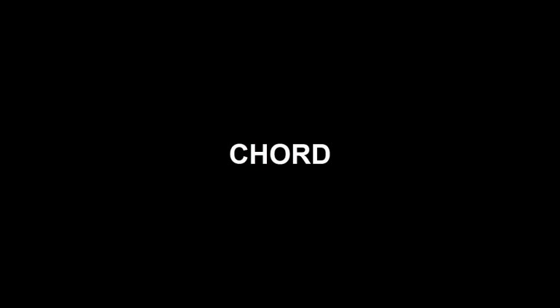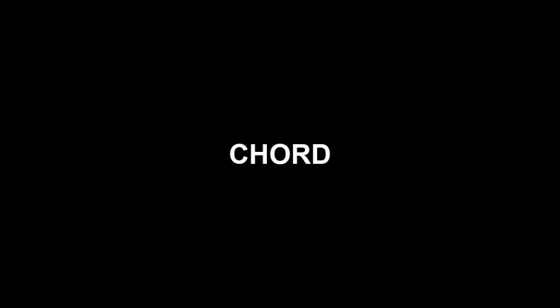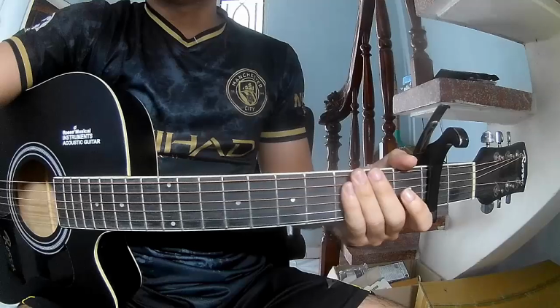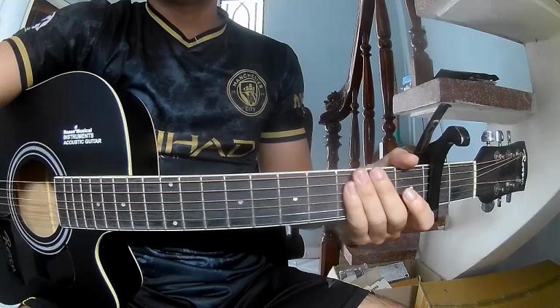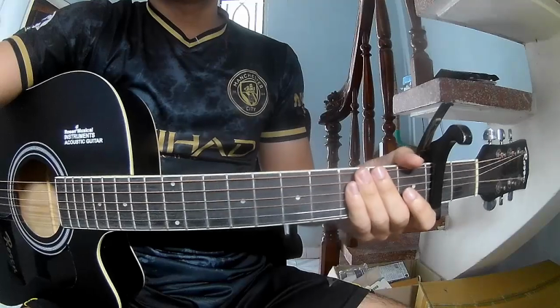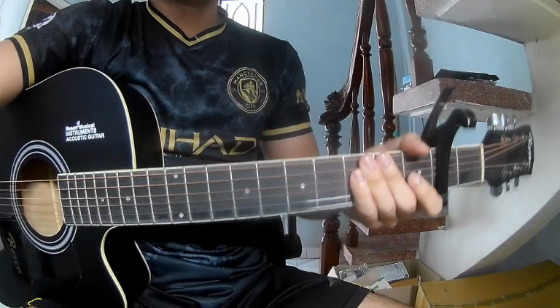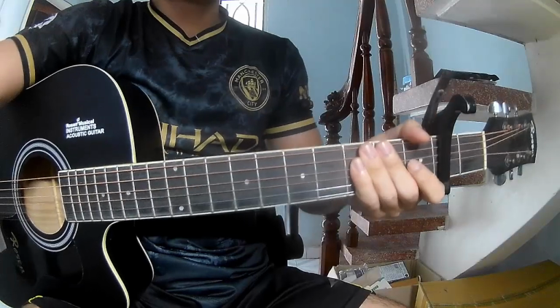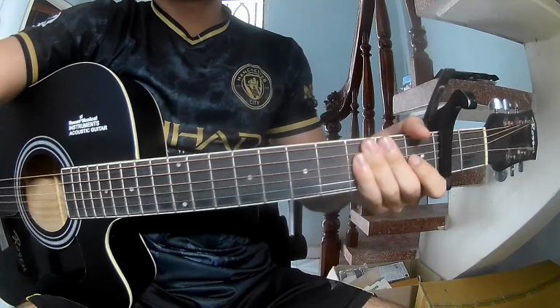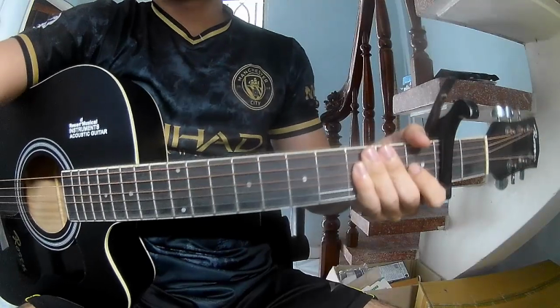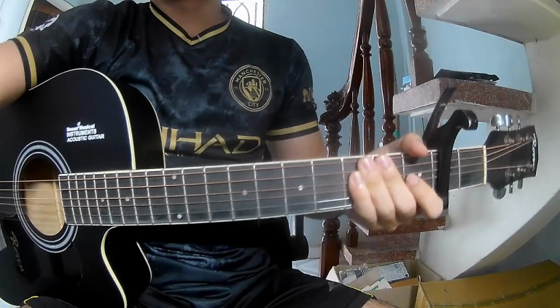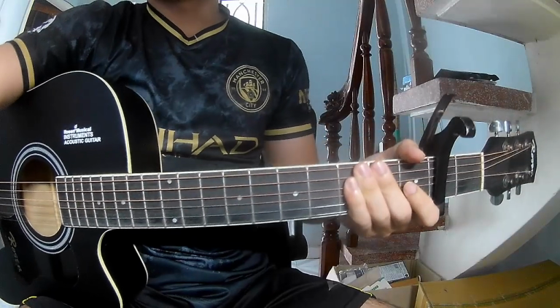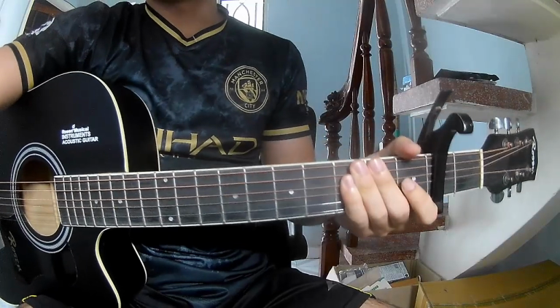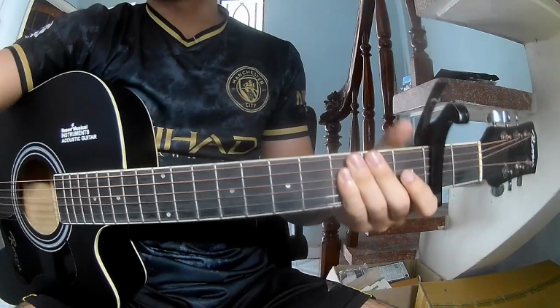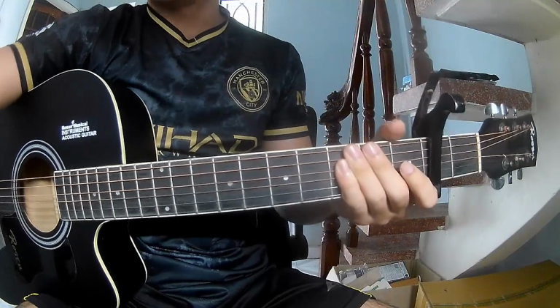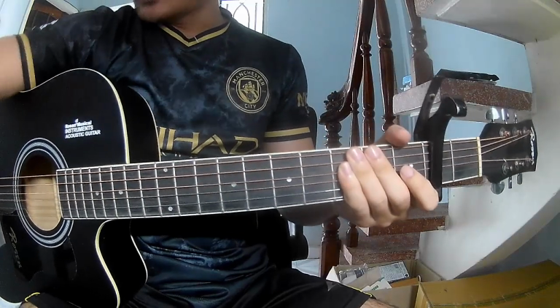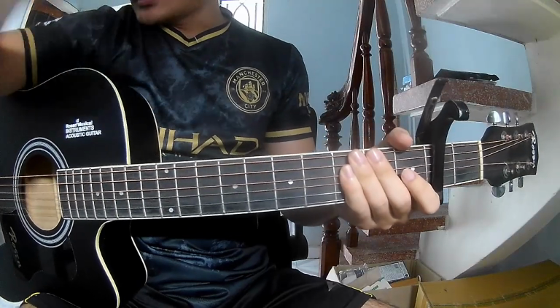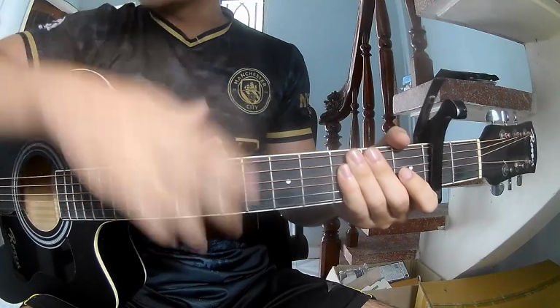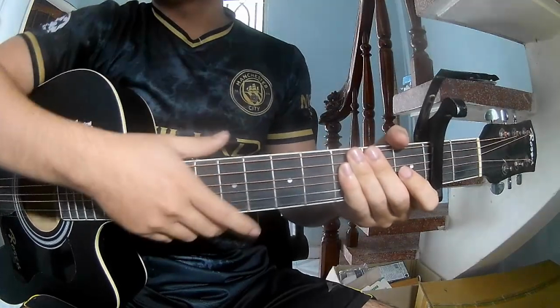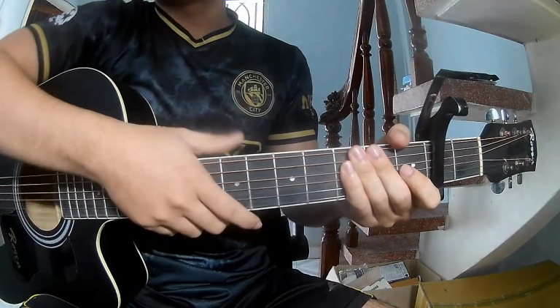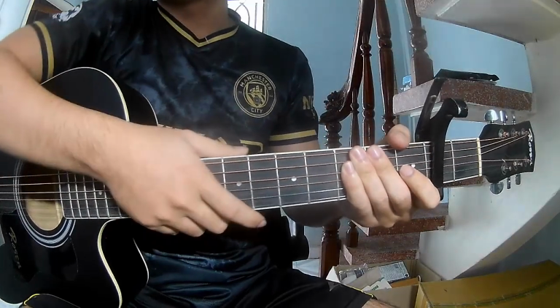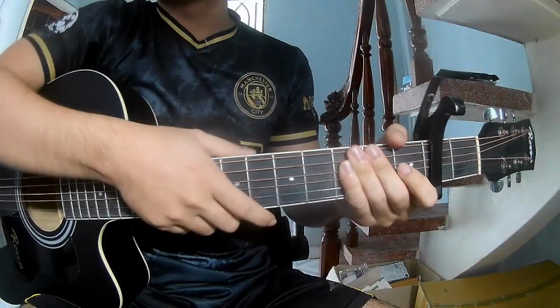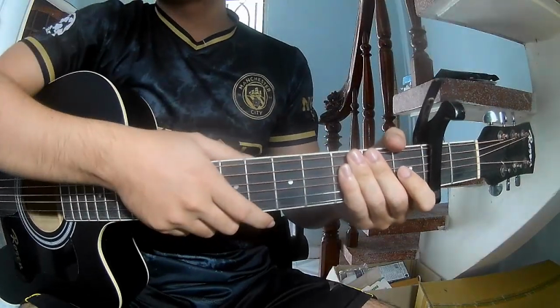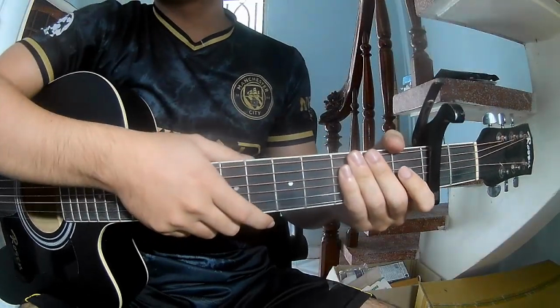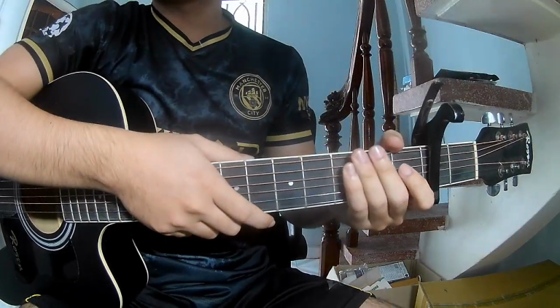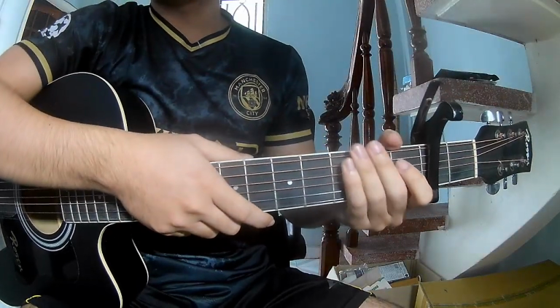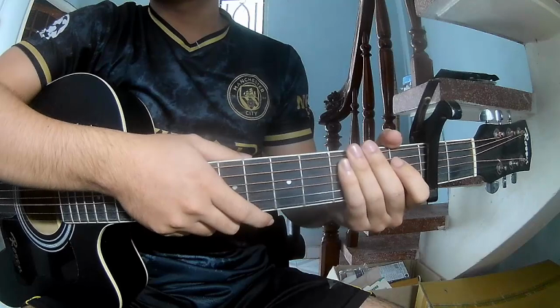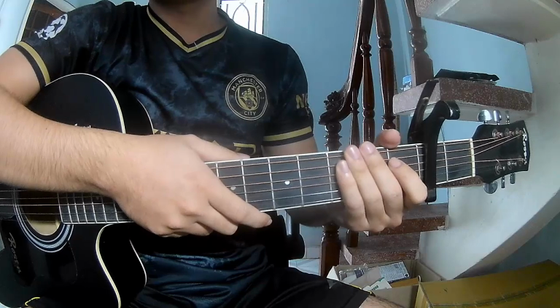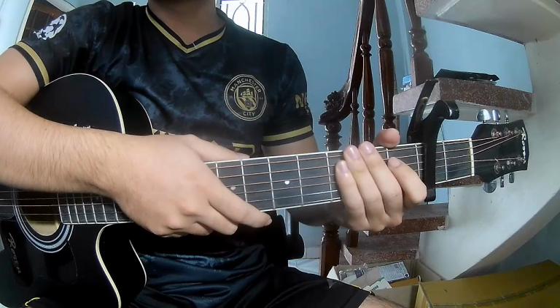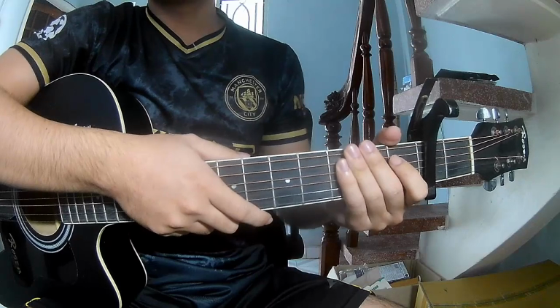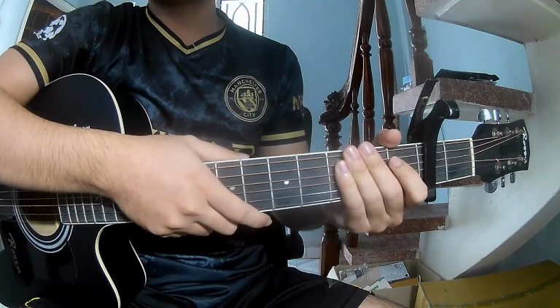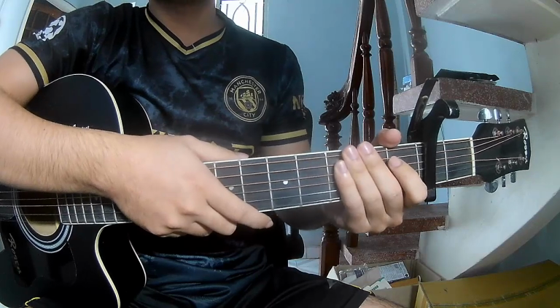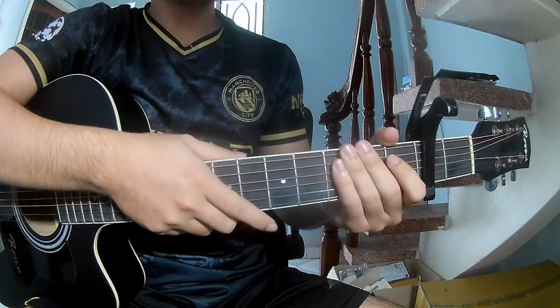Hi everyone, today we'll see how to play guitar faster to your song by Green Day.